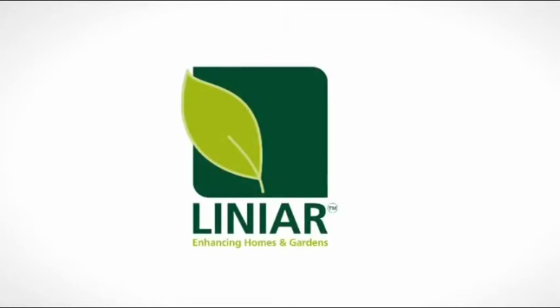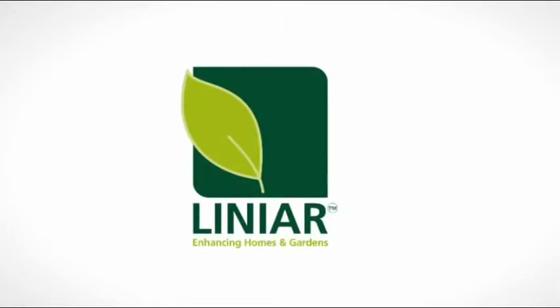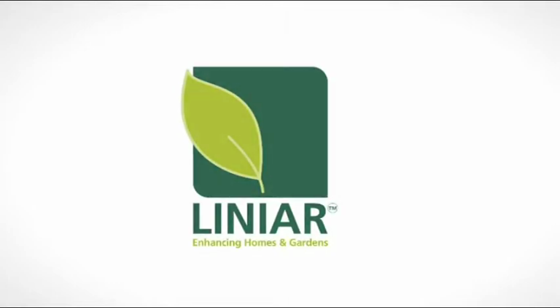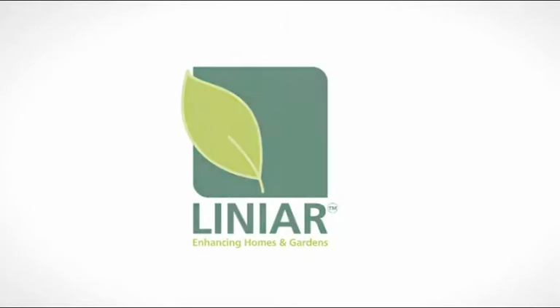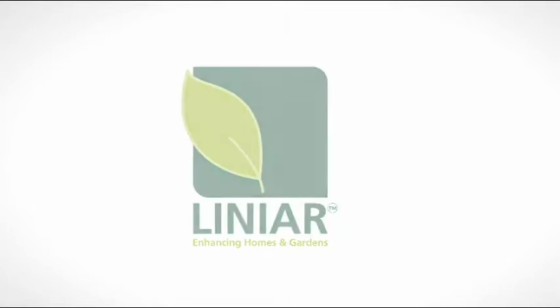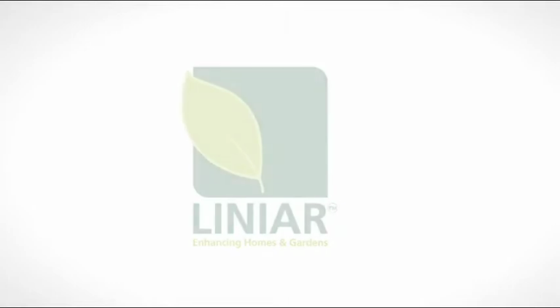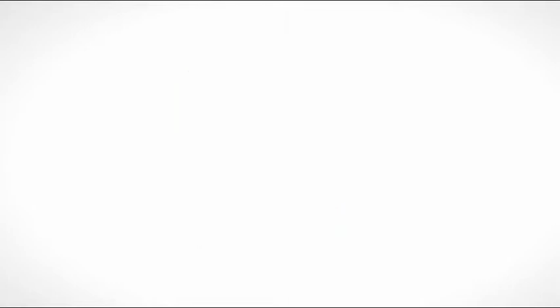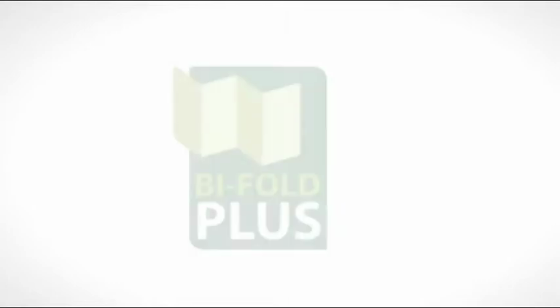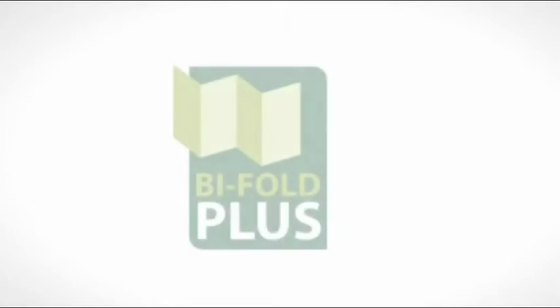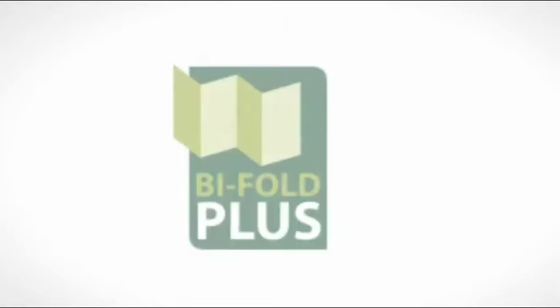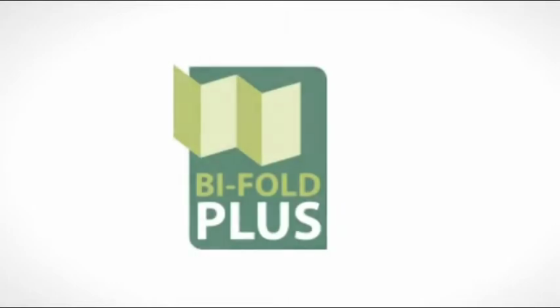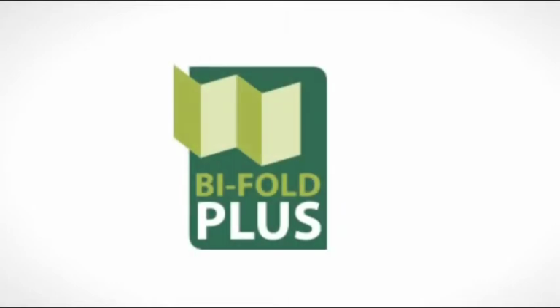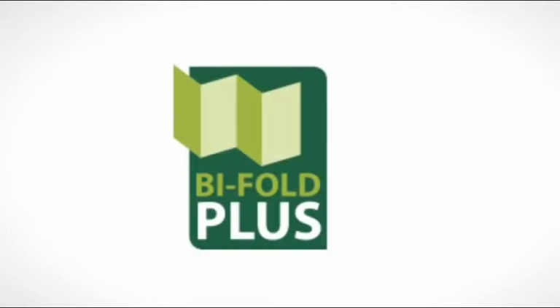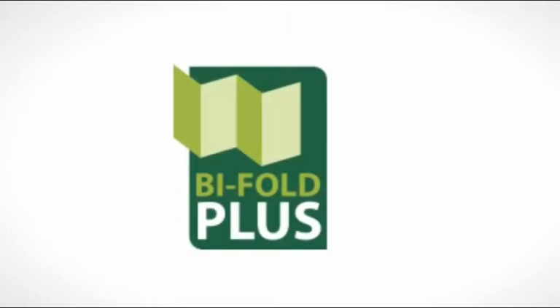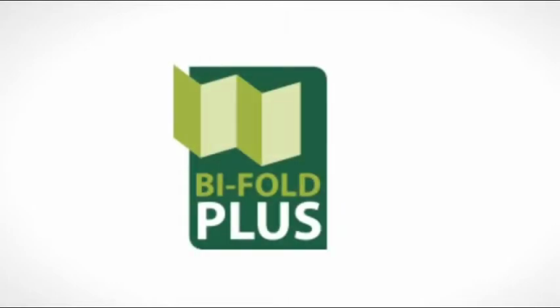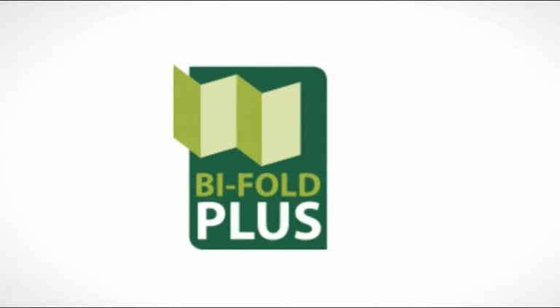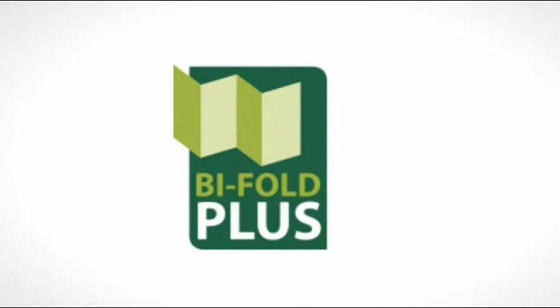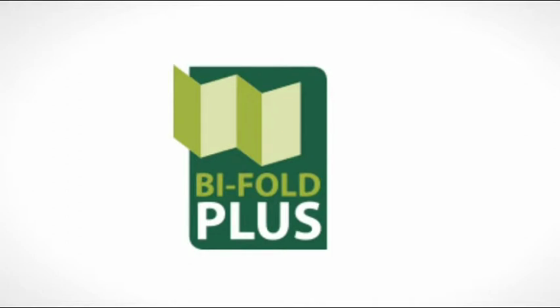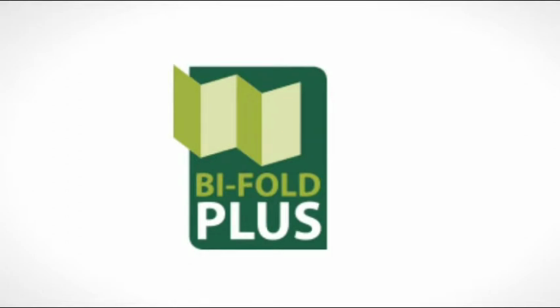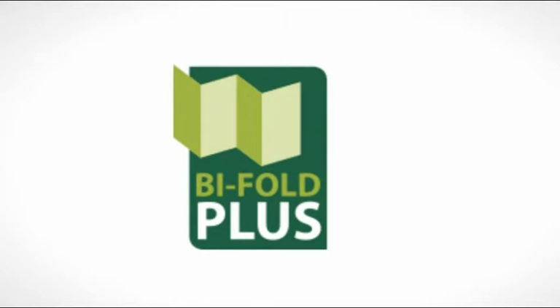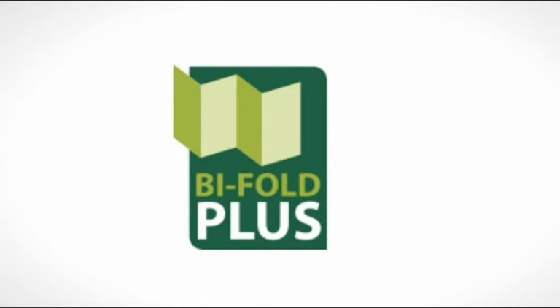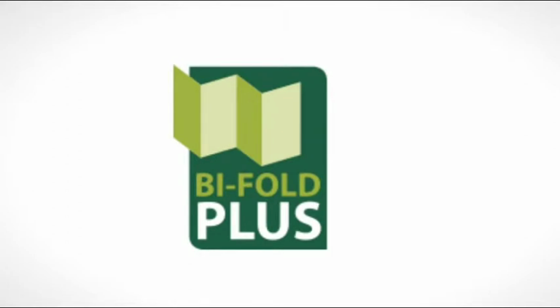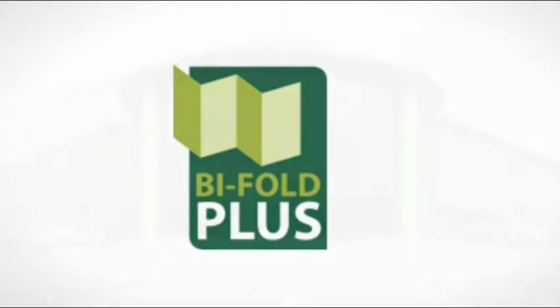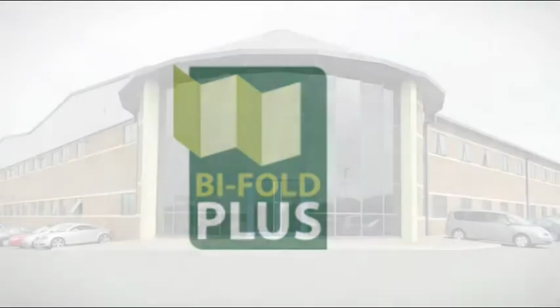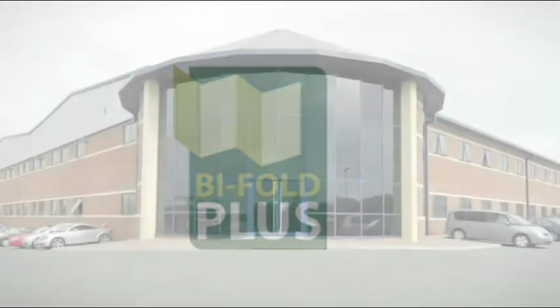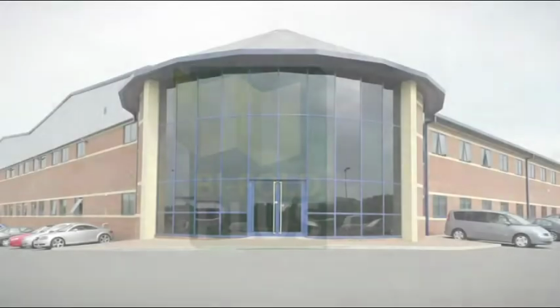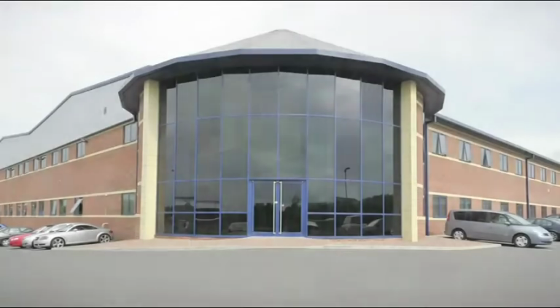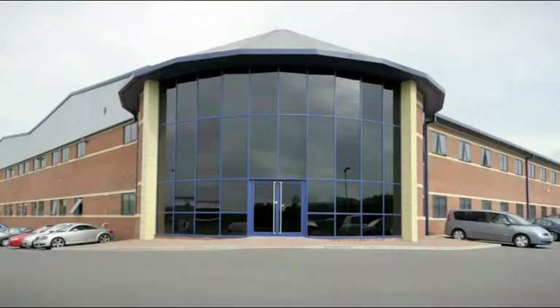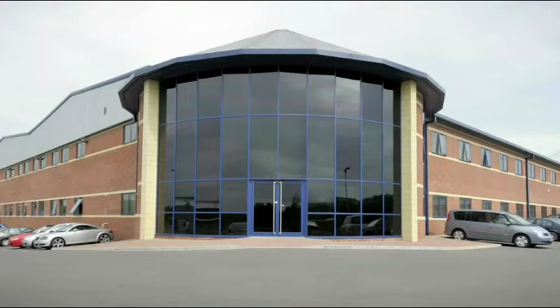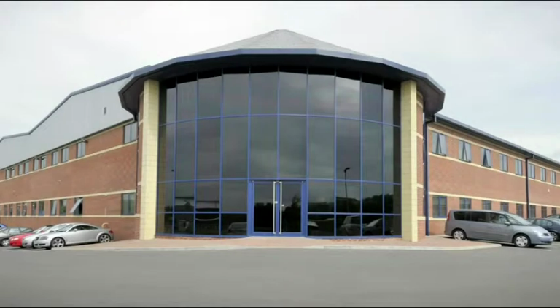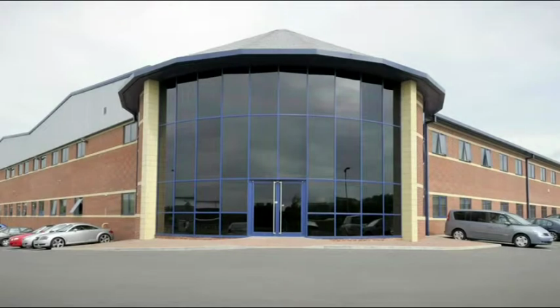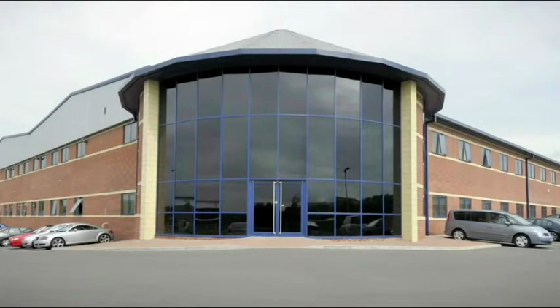Linear is the innovative window system from HR Plastics, one of the leading window system companies in the UK.